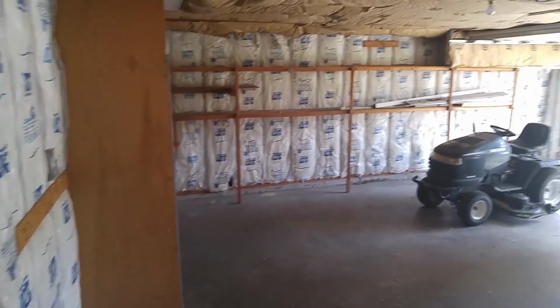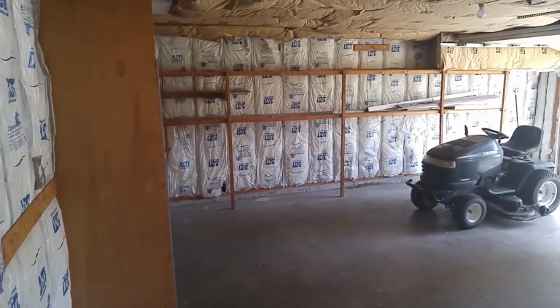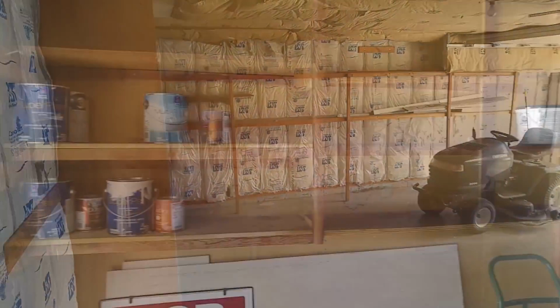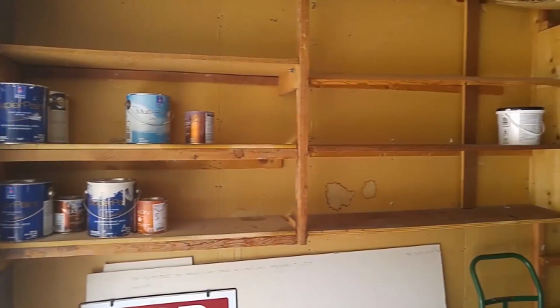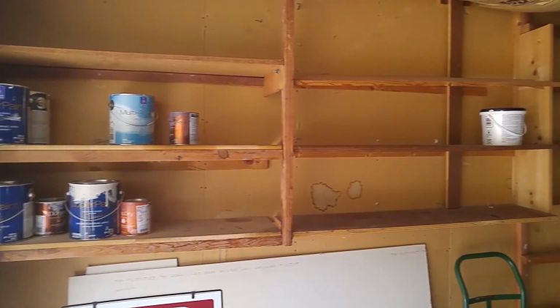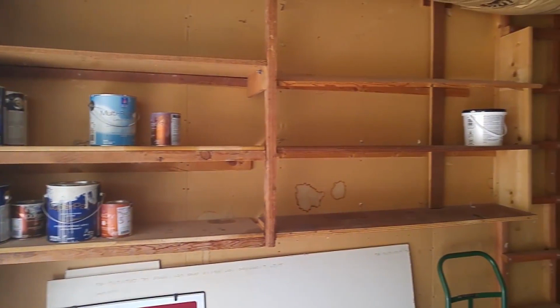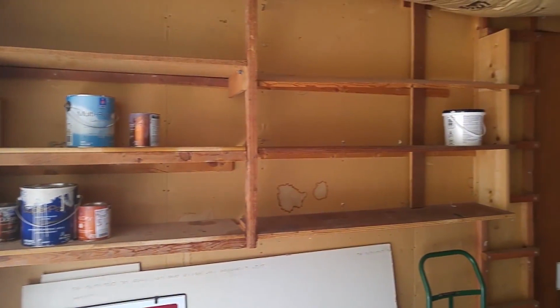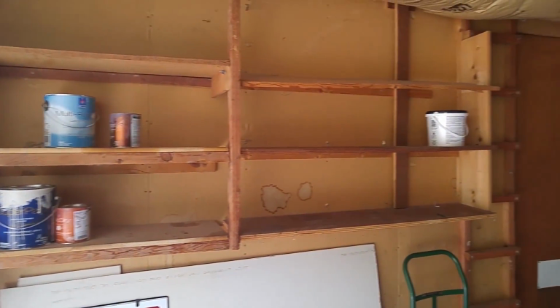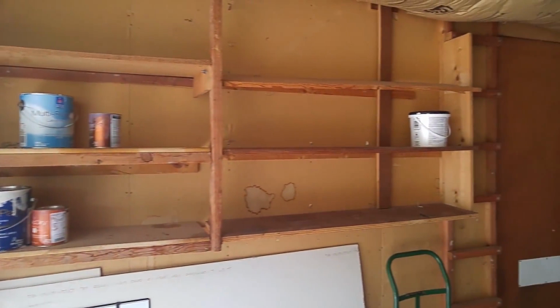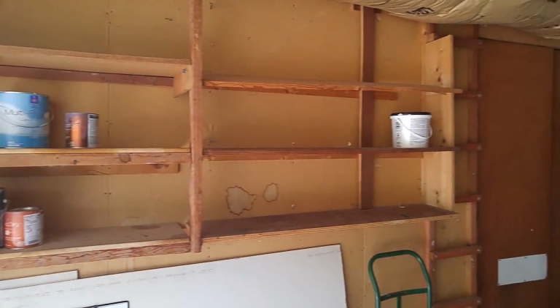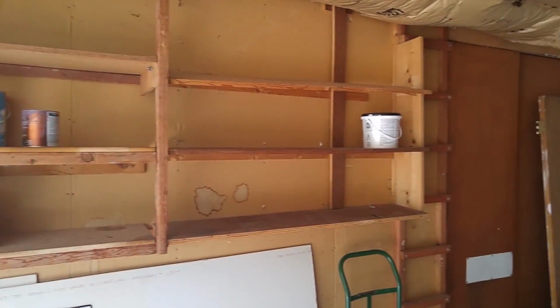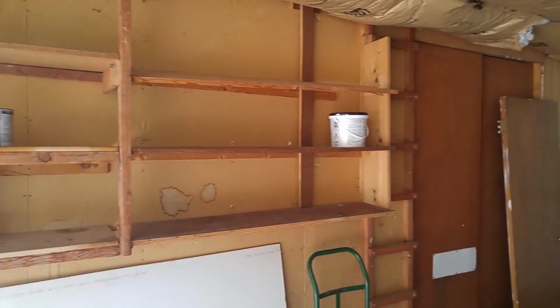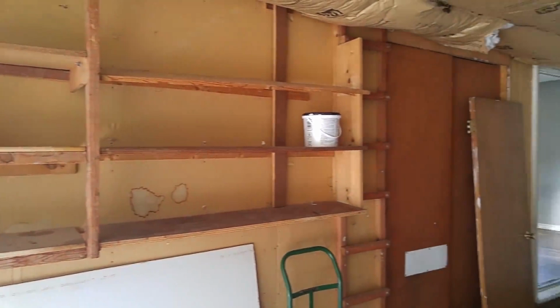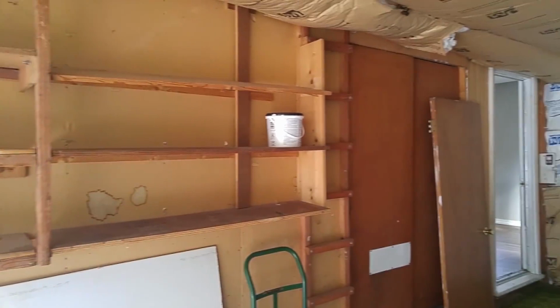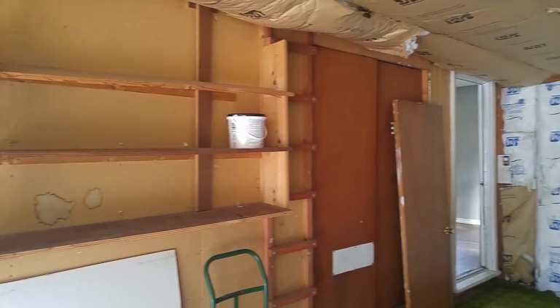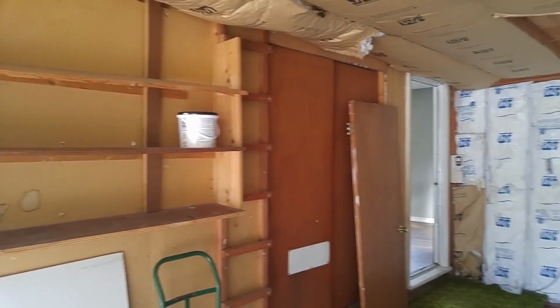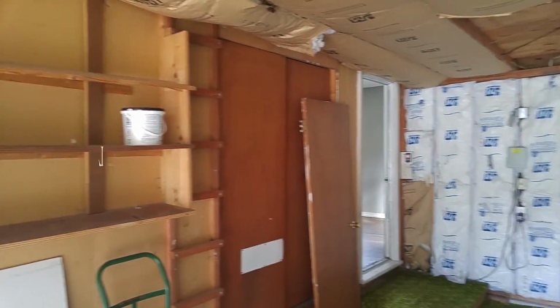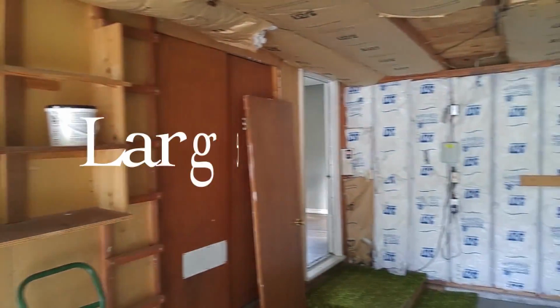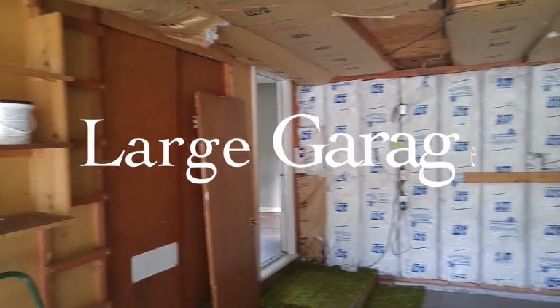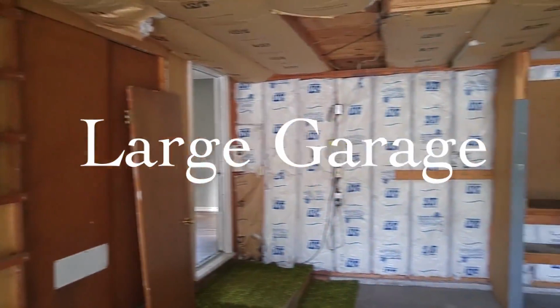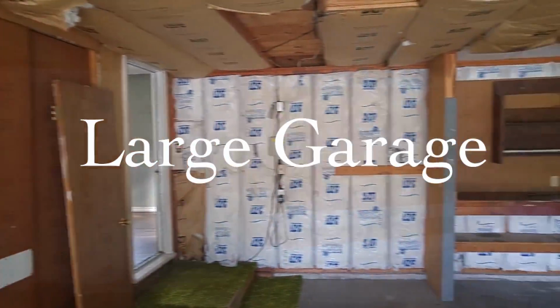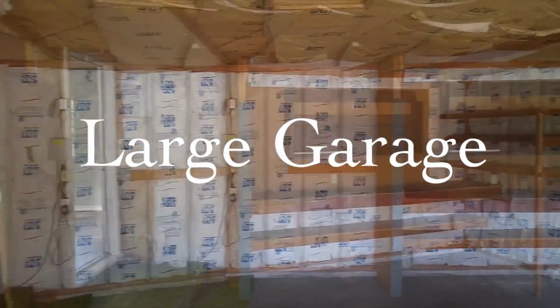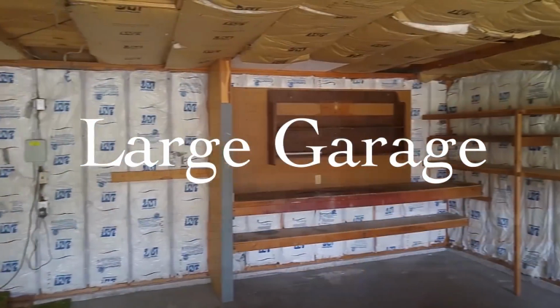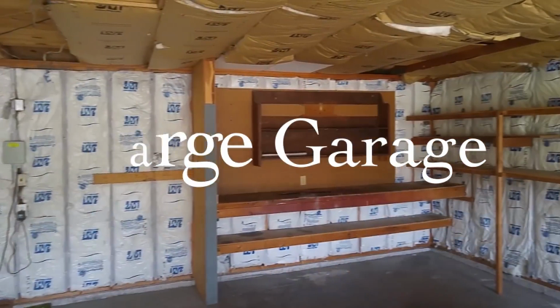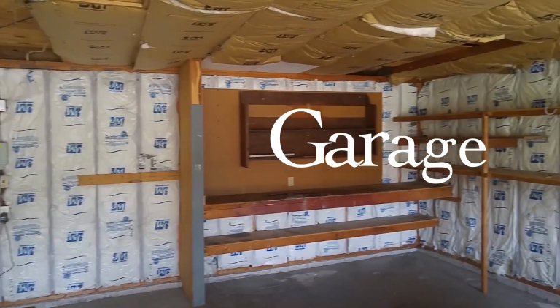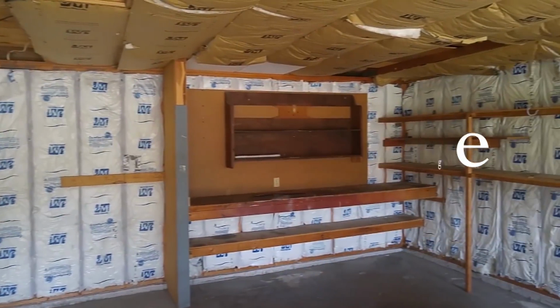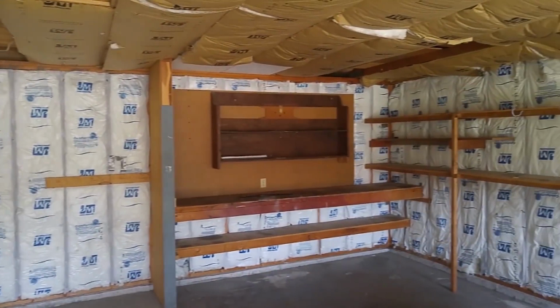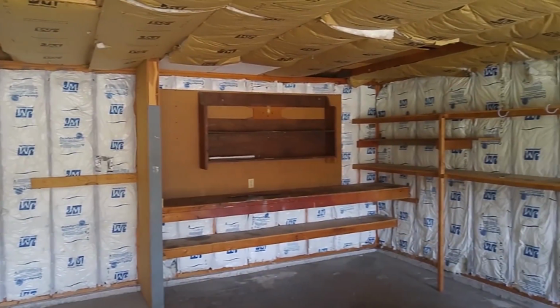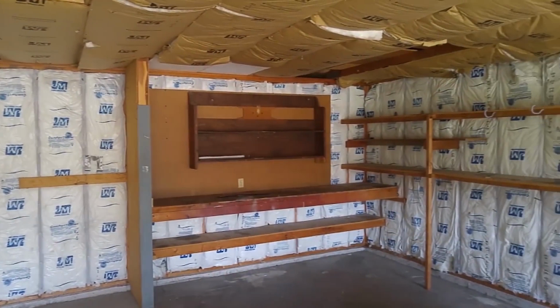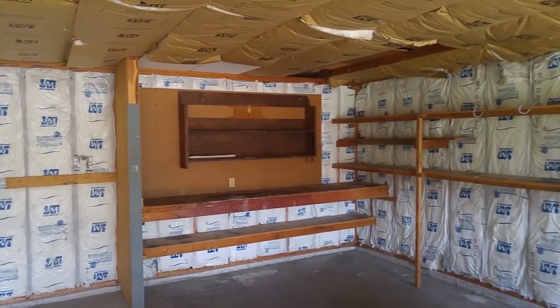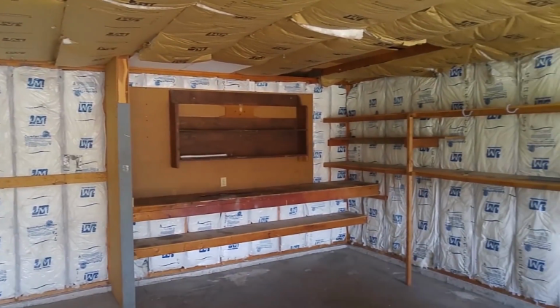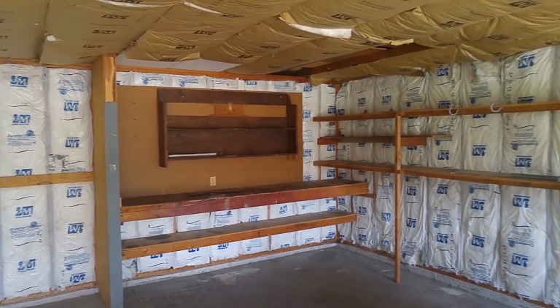Keep your vehicles out of the harsh Montana elements, nestled in an insulated garage that features an automatic door.